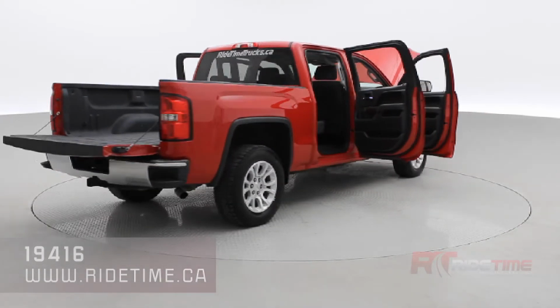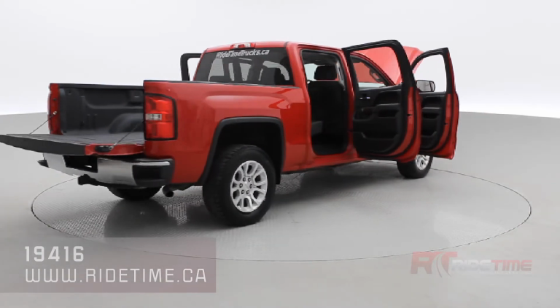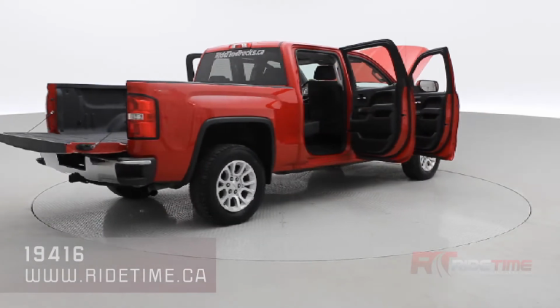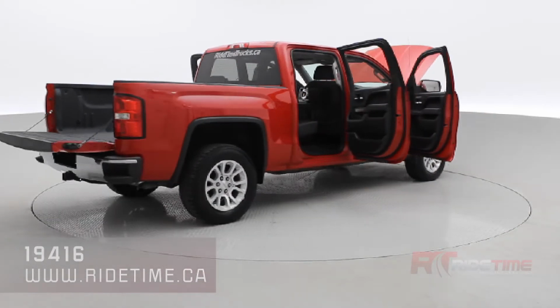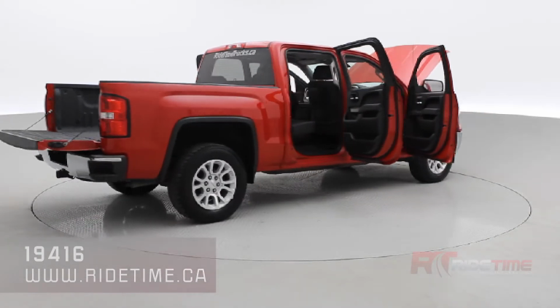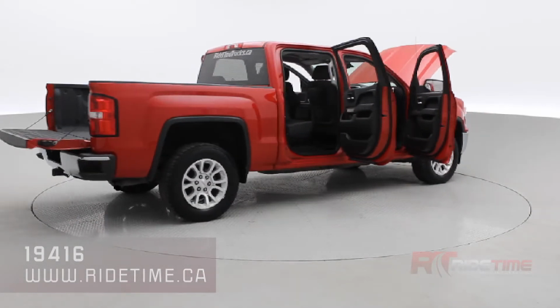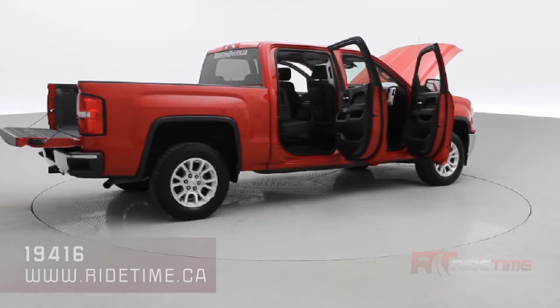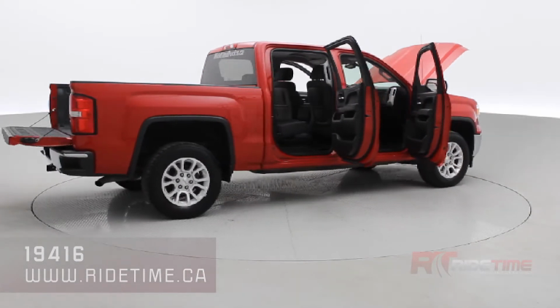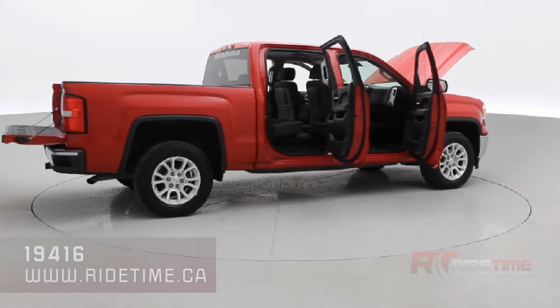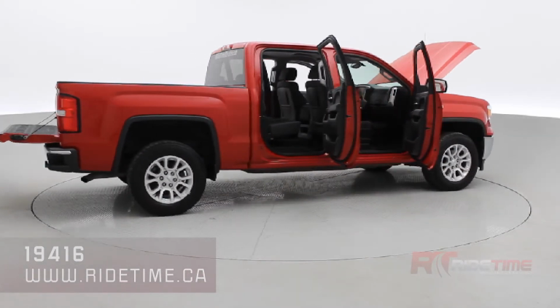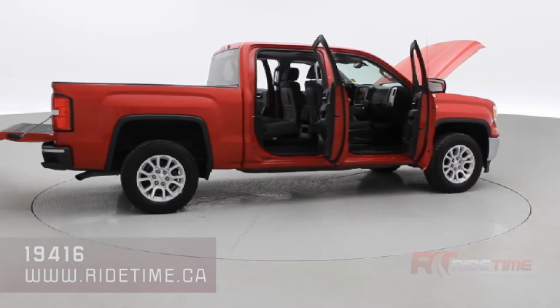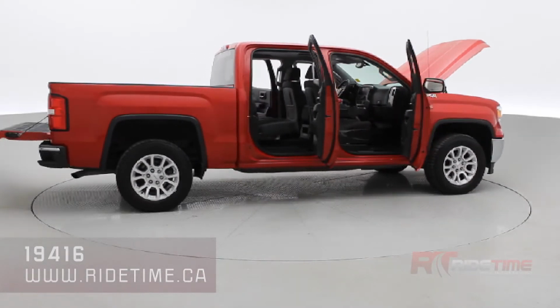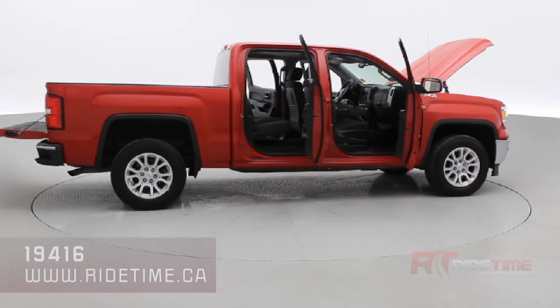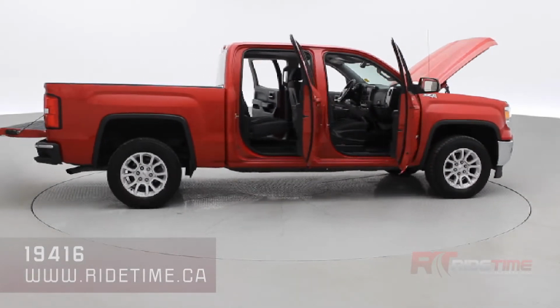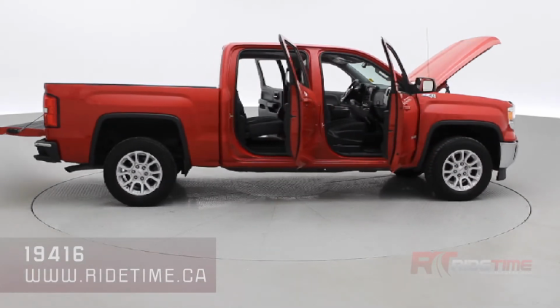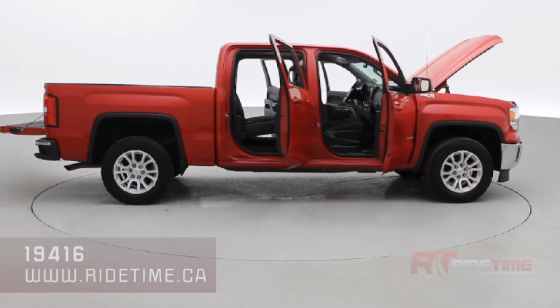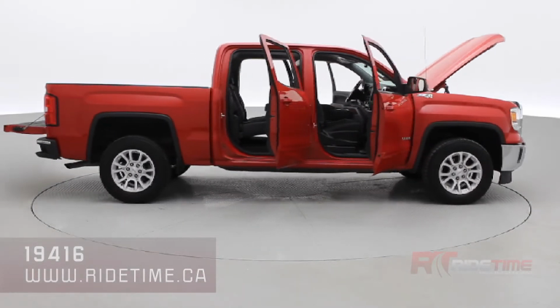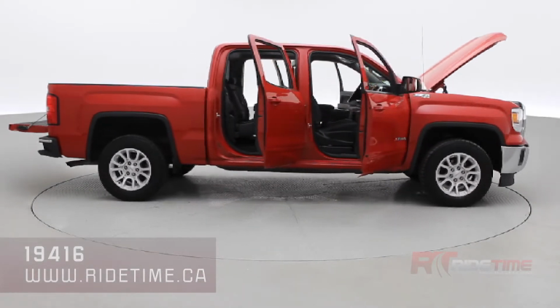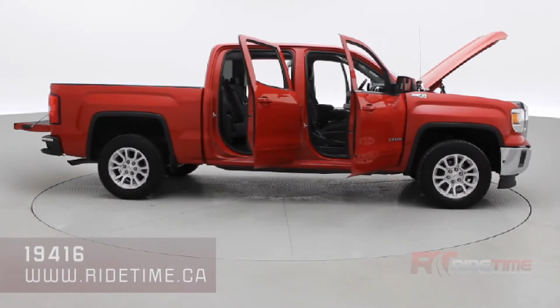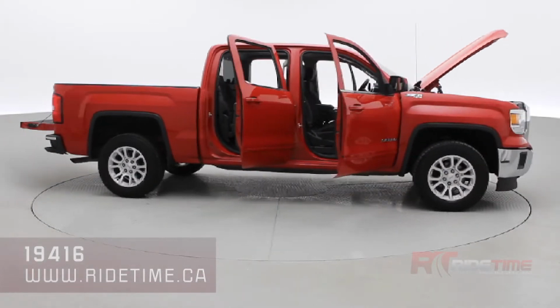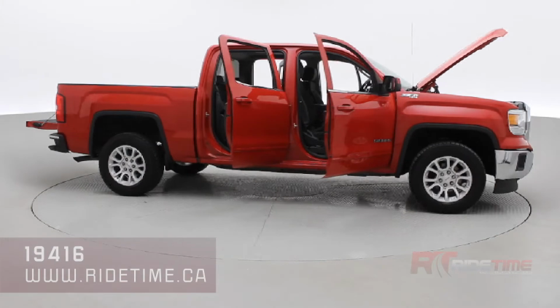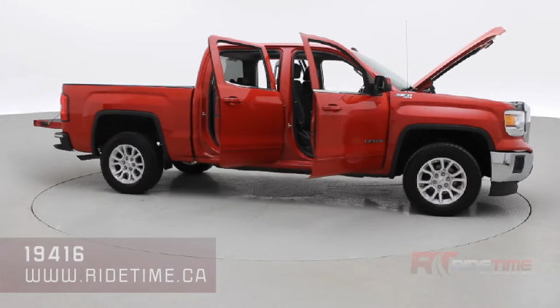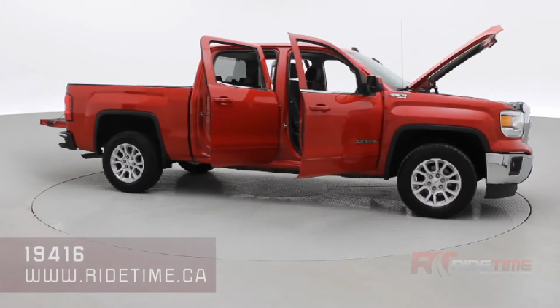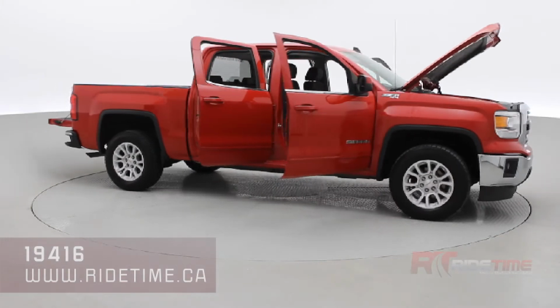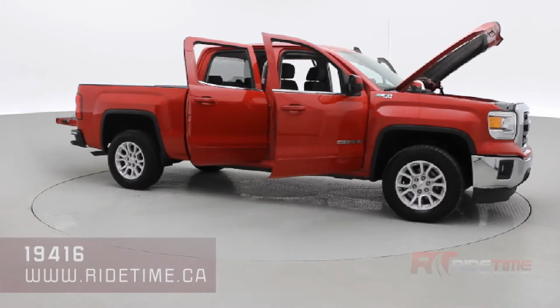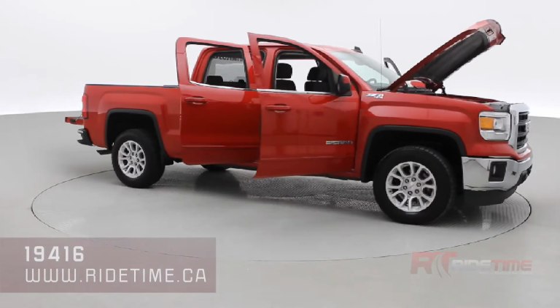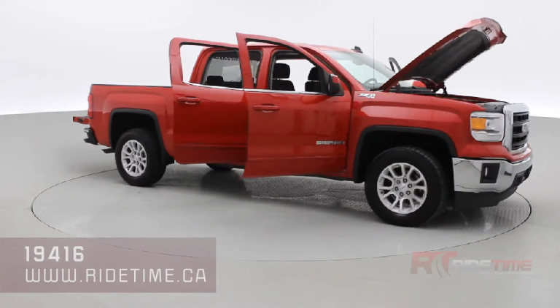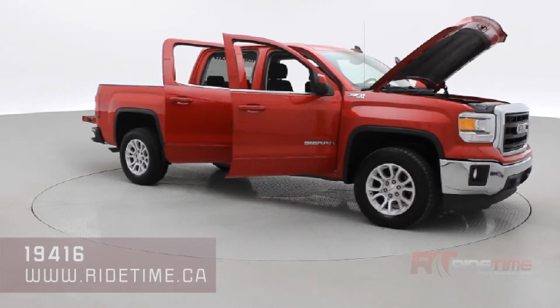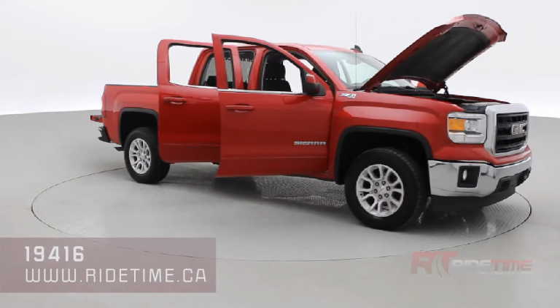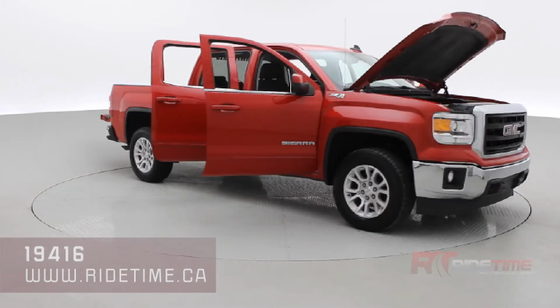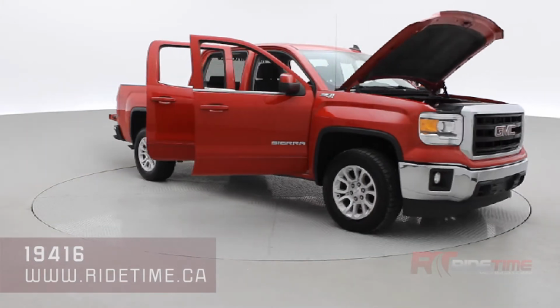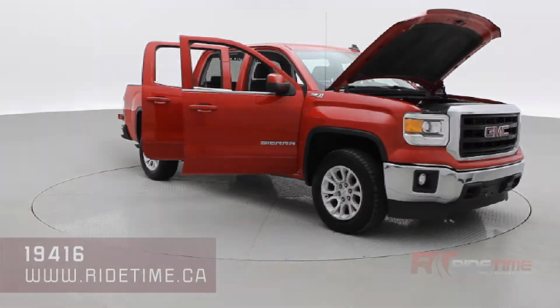Remember, here at Ride Time we deliver worldwide. Thank you very much for watching, and we'll see you in the next one.